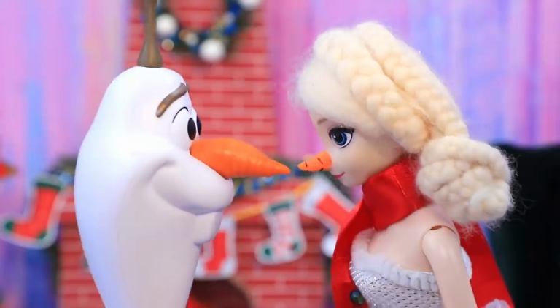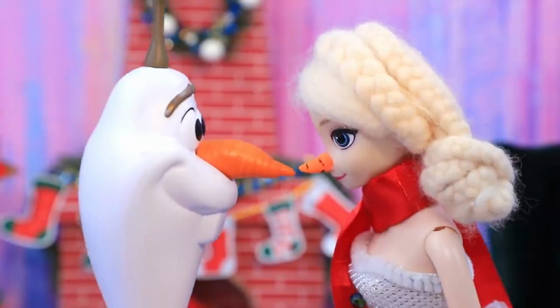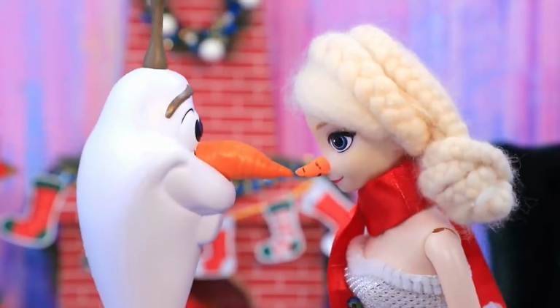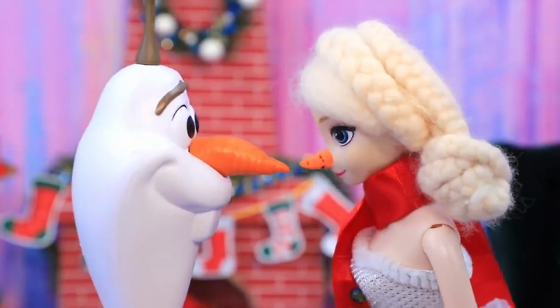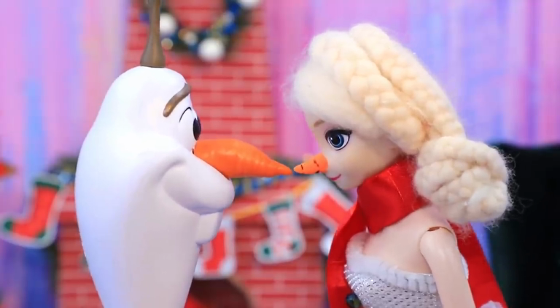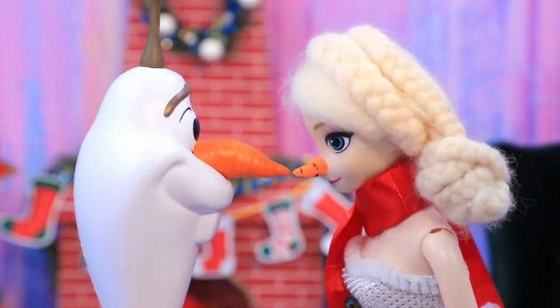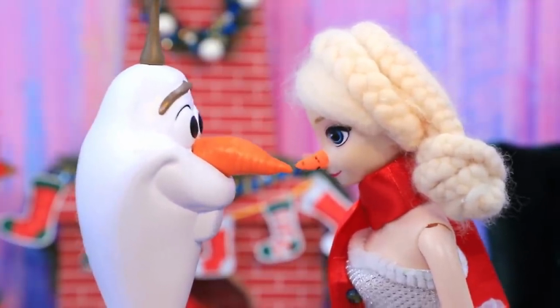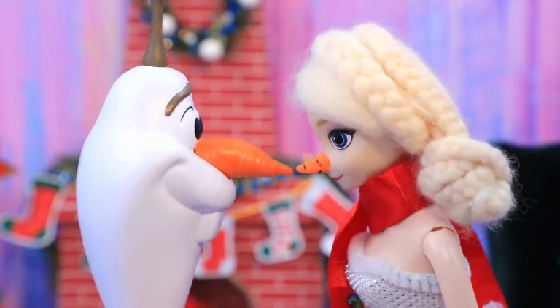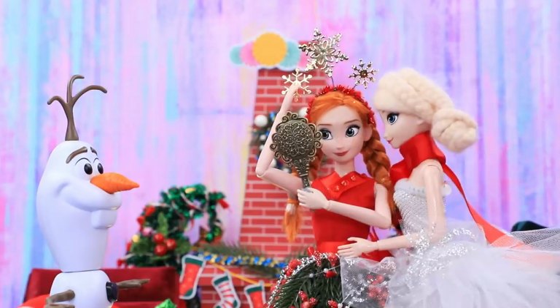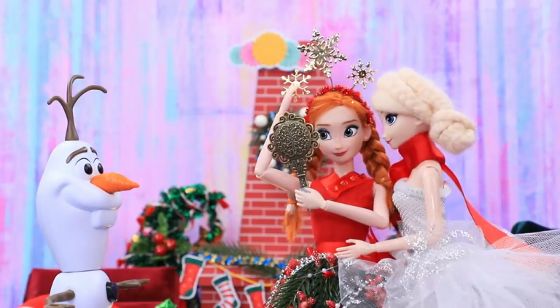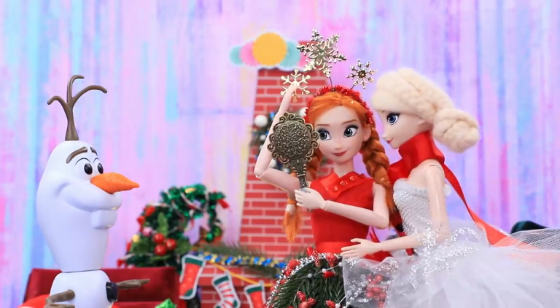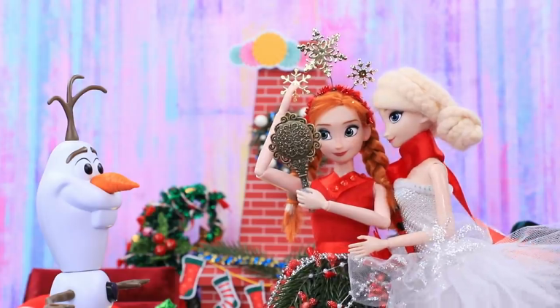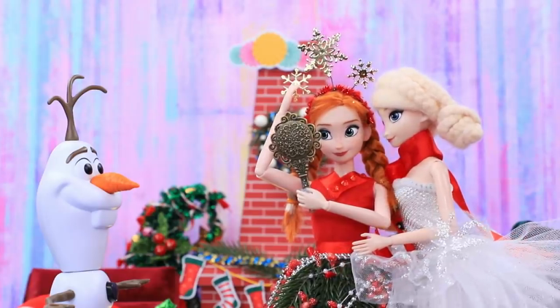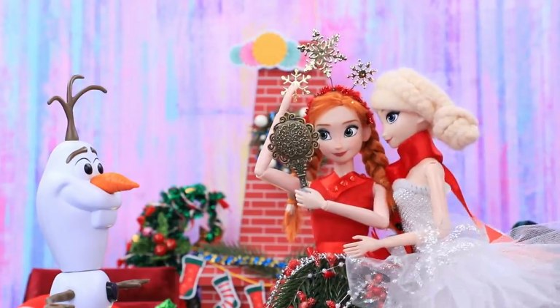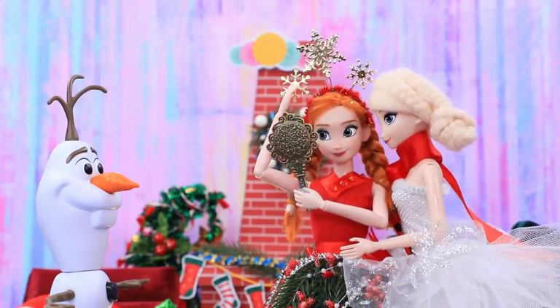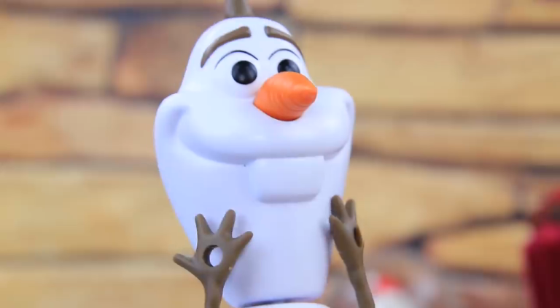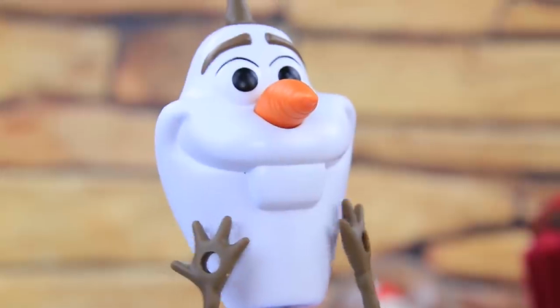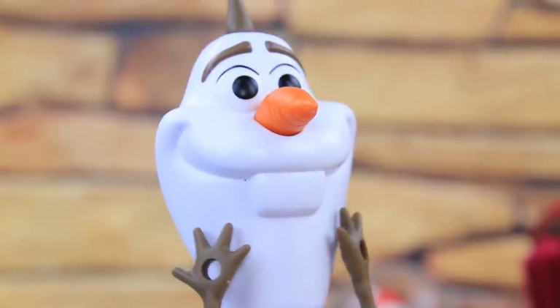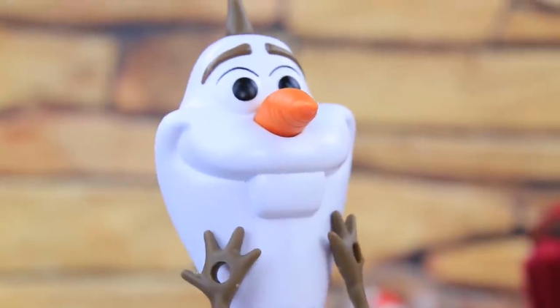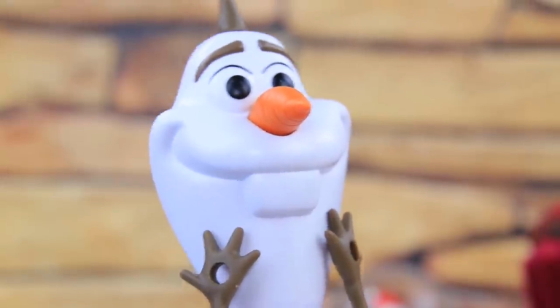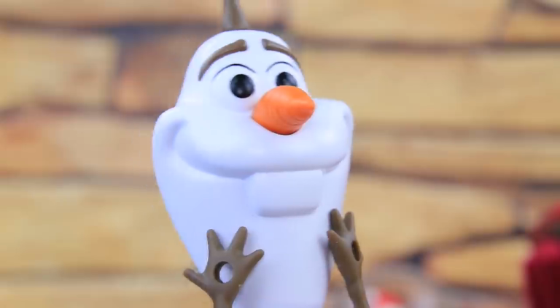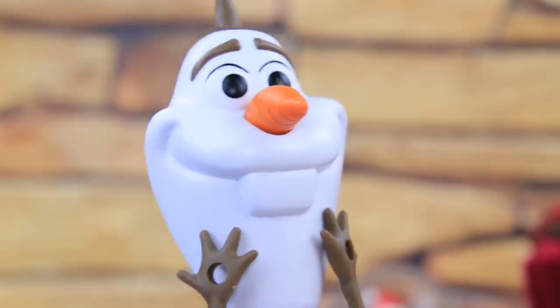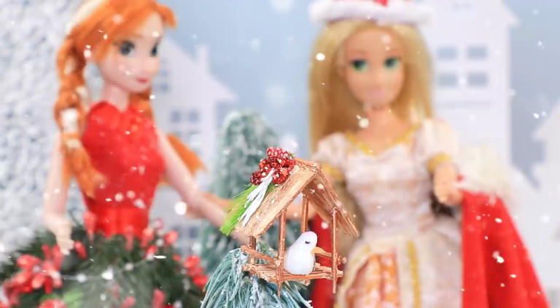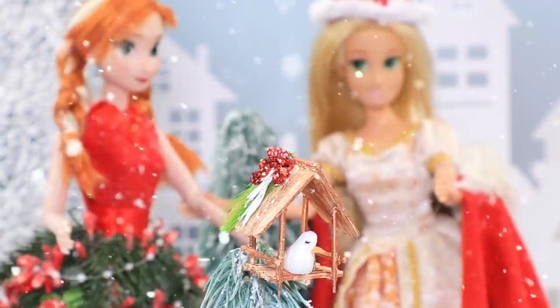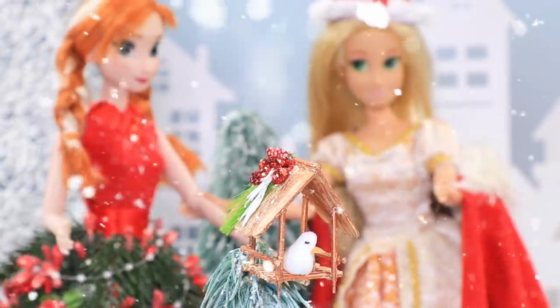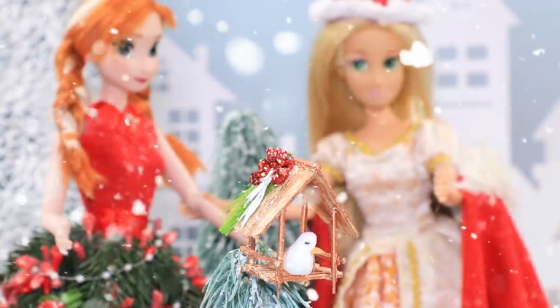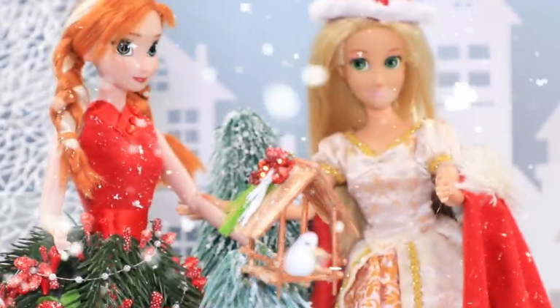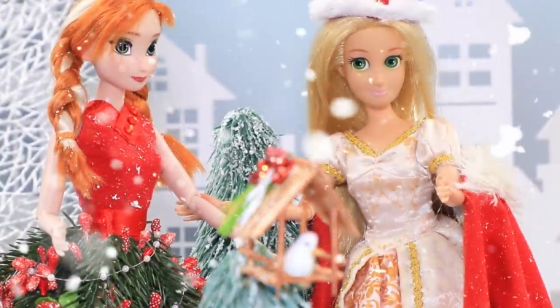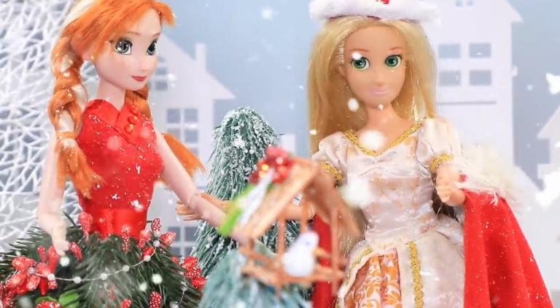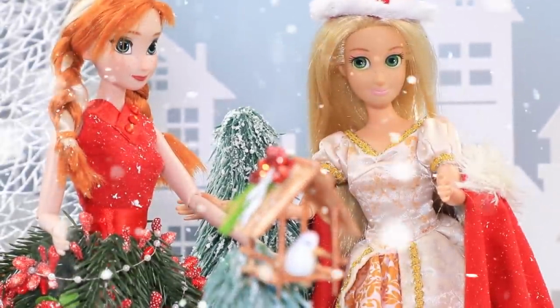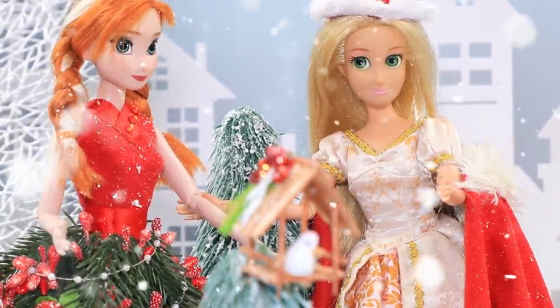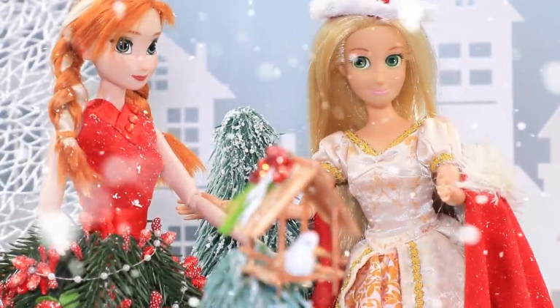Disney princesses have decided to celebrate Christmas together. Let's join their party with LalaLoo.